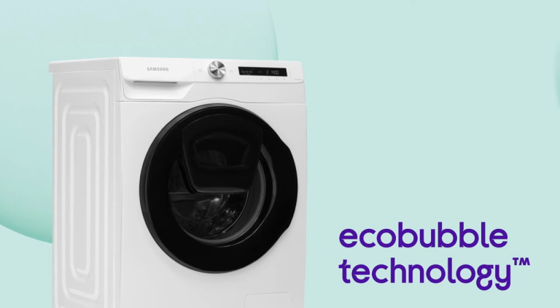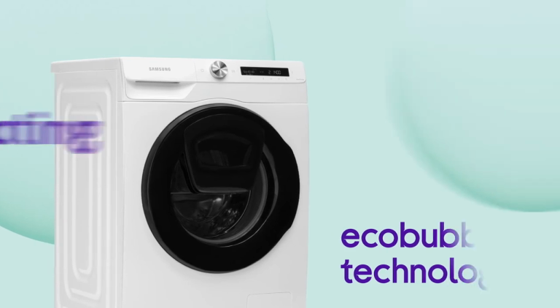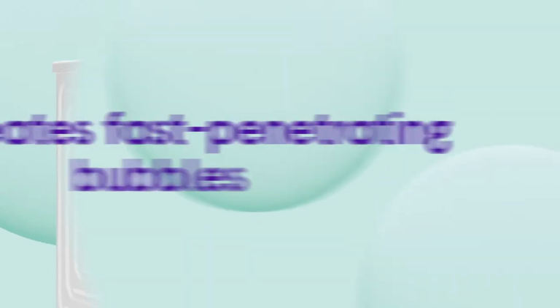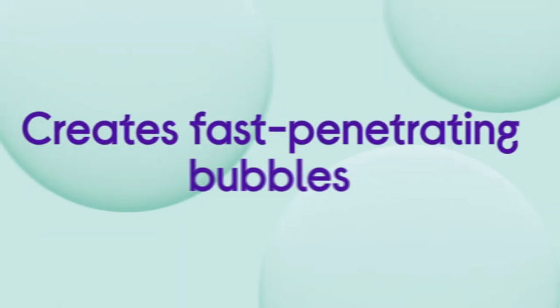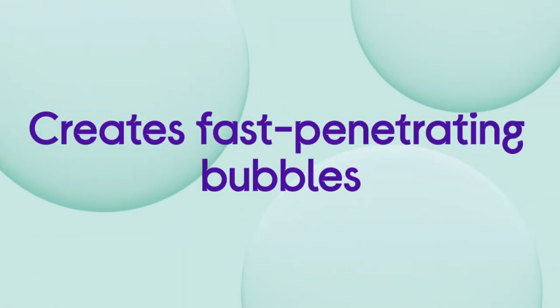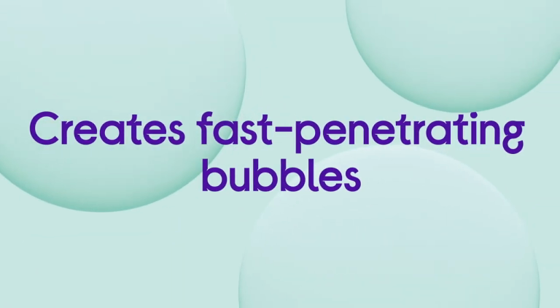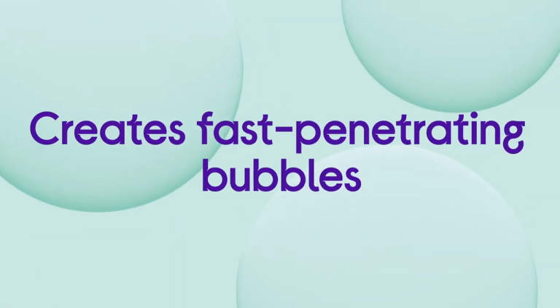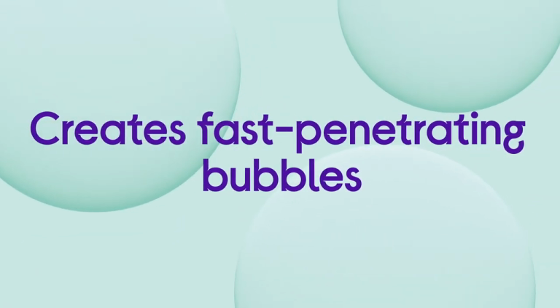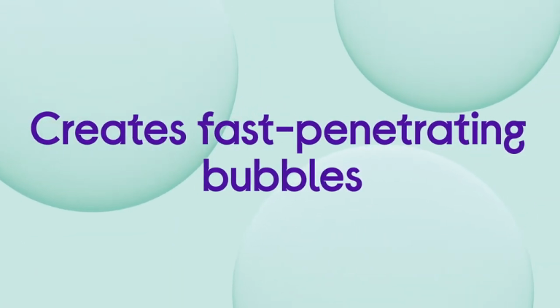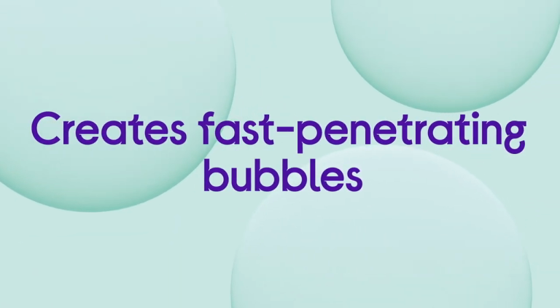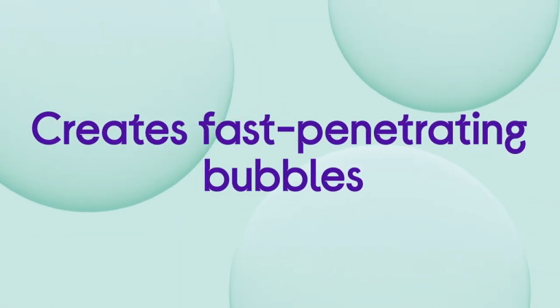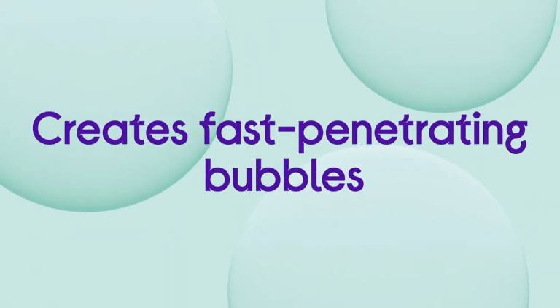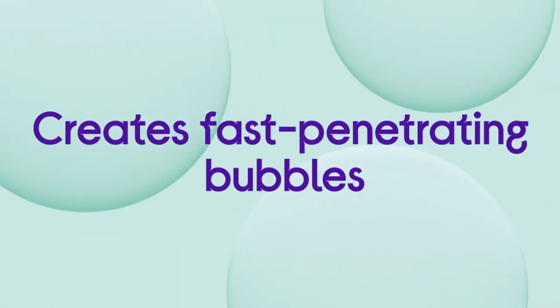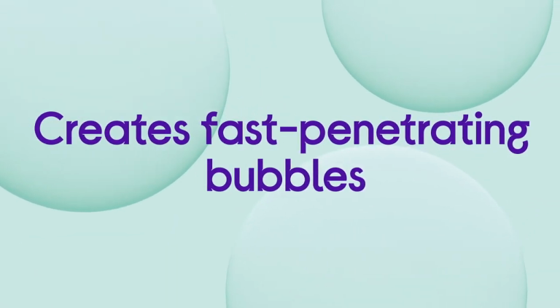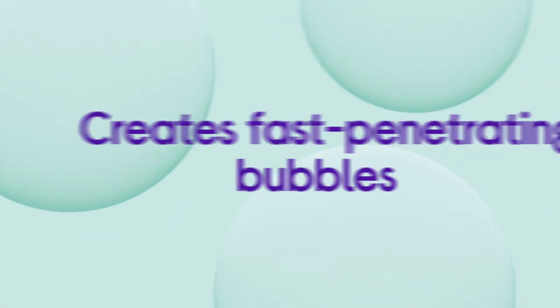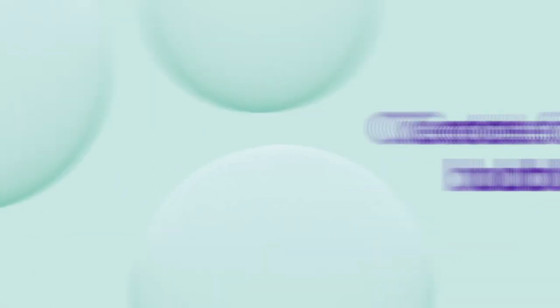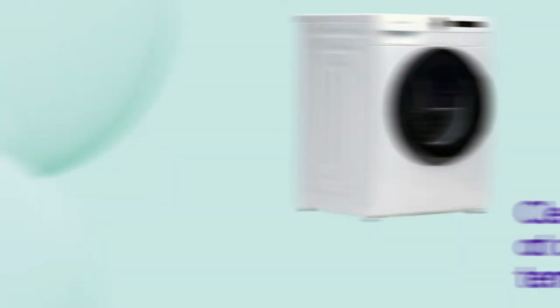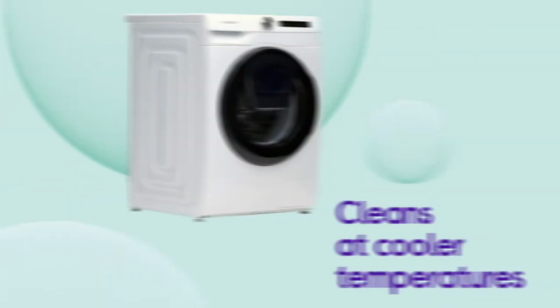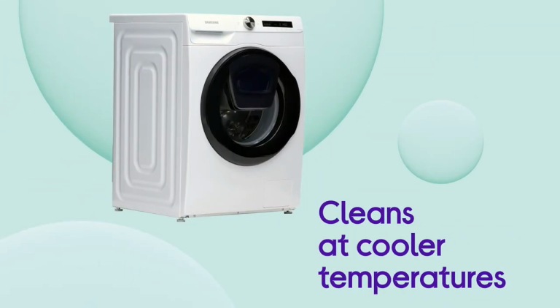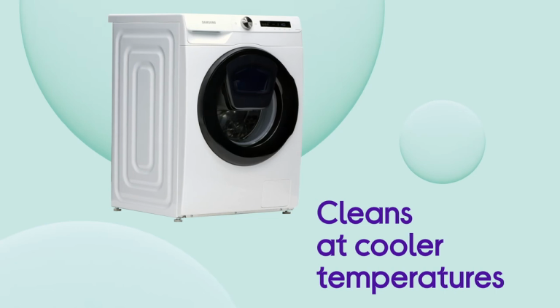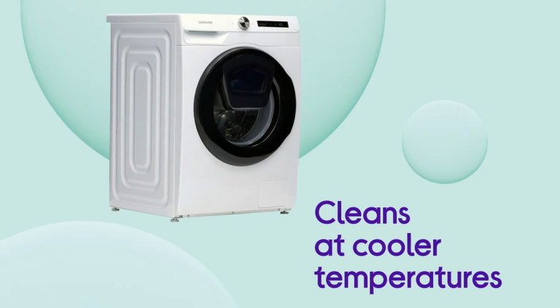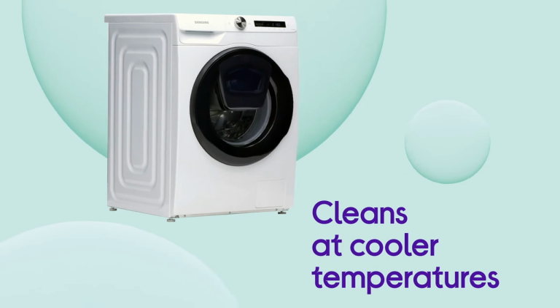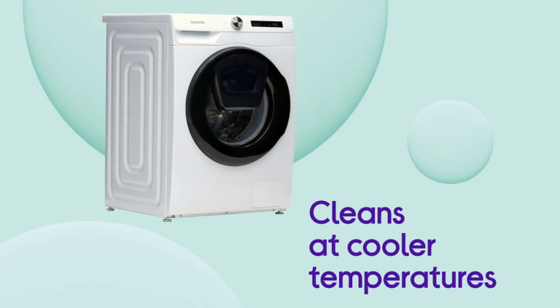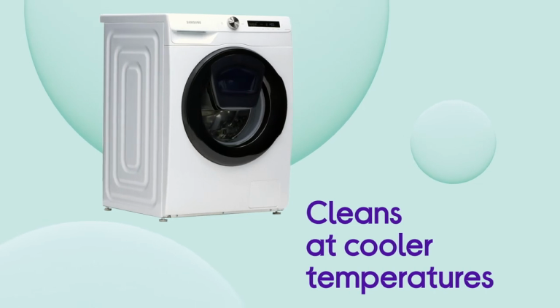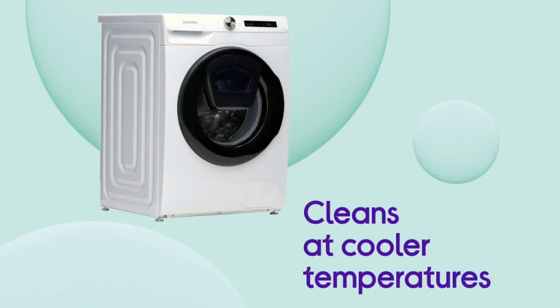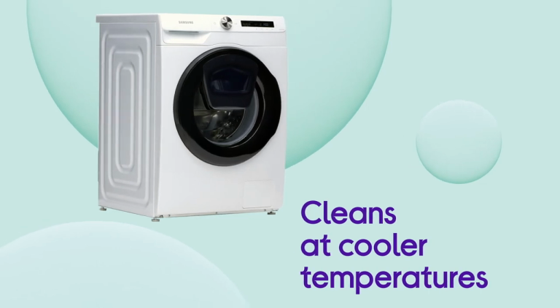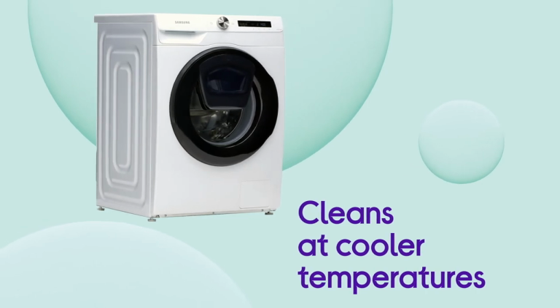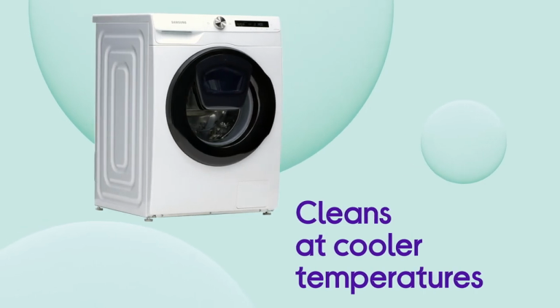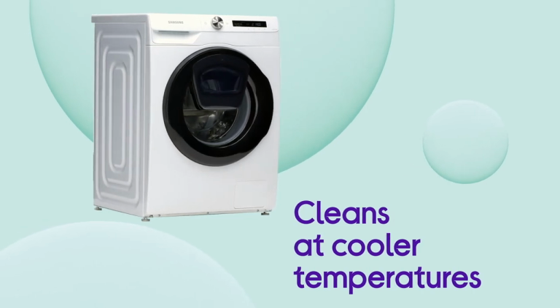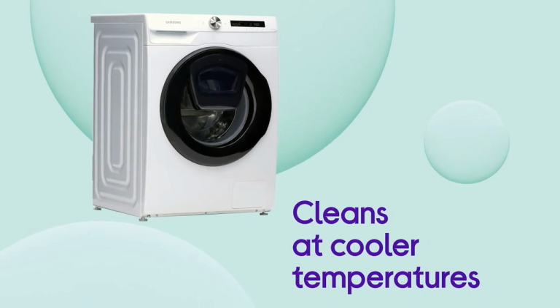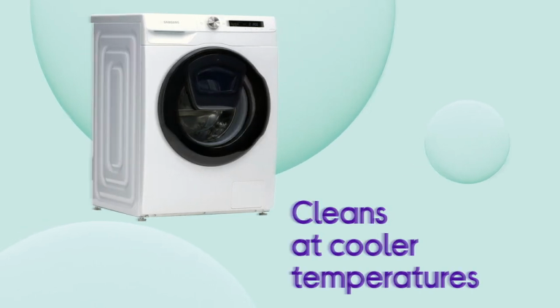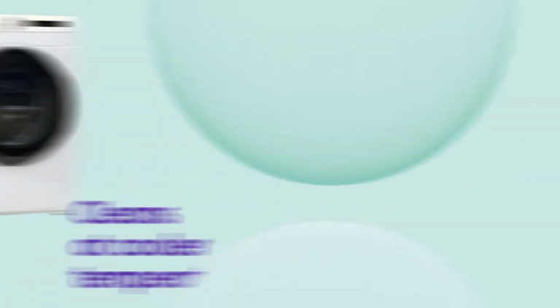It creates bubbles by combining air, water and detergent, which then penetrate your clothes faster and let you clean at cooler temperatures.